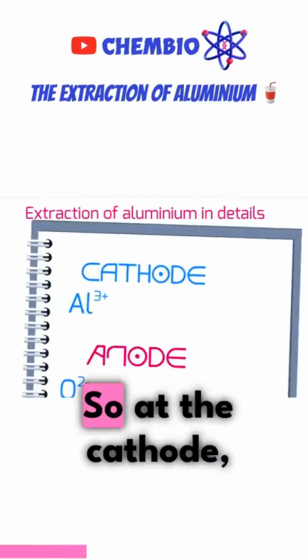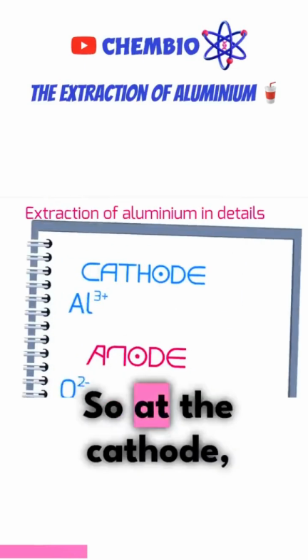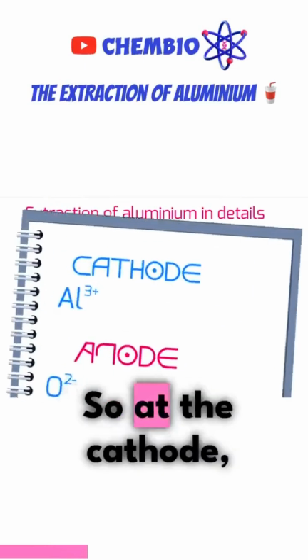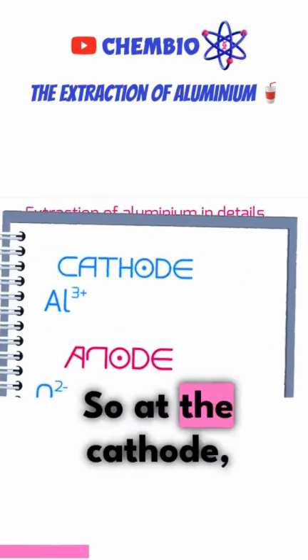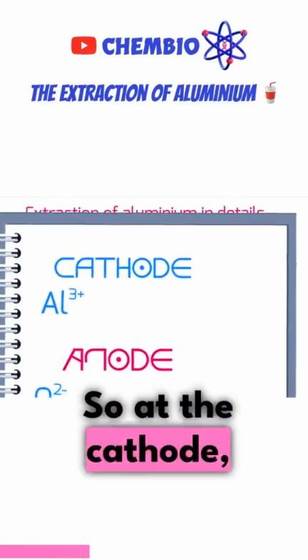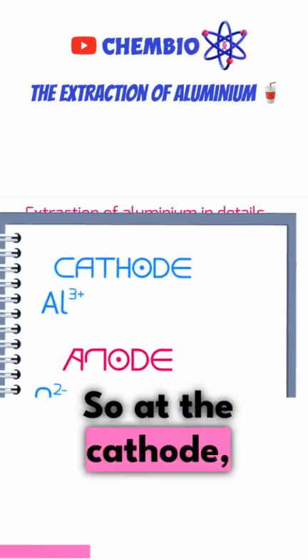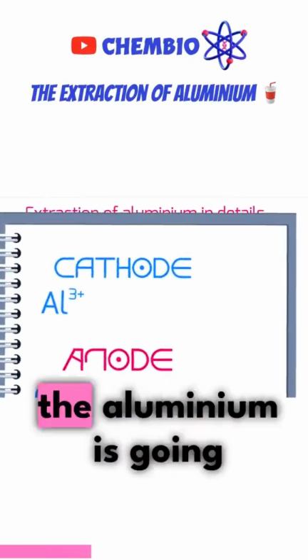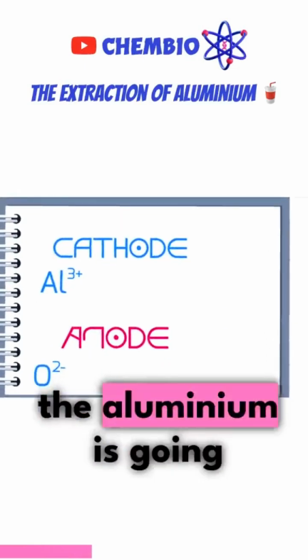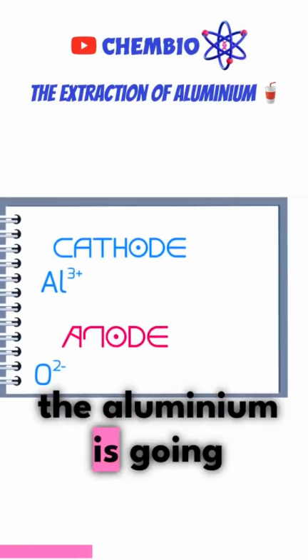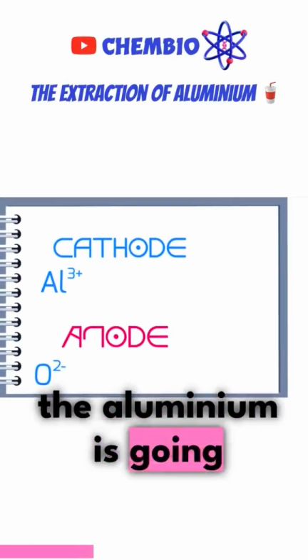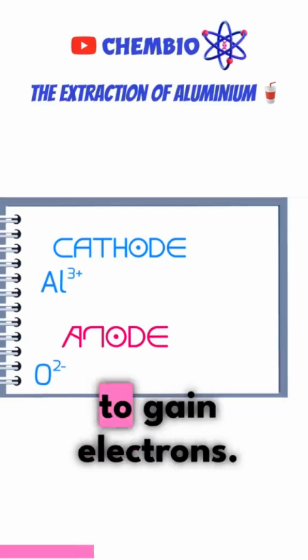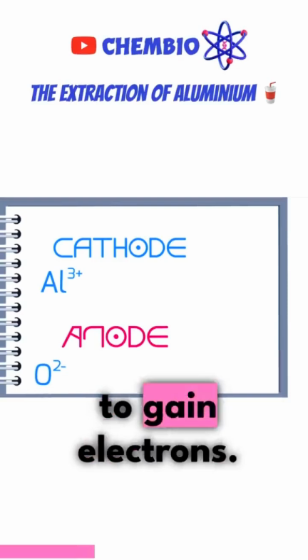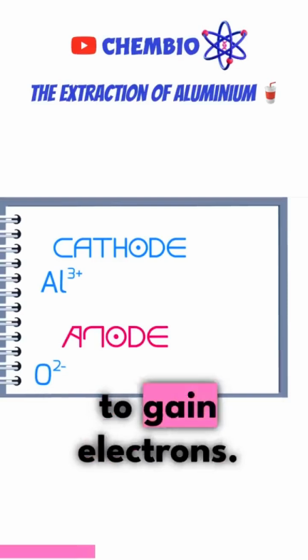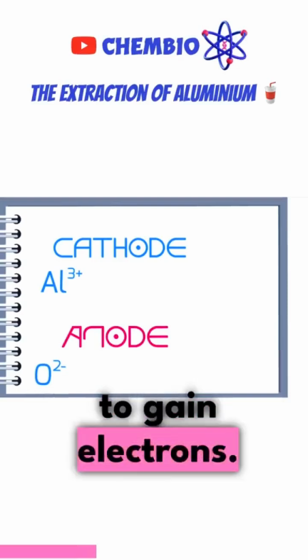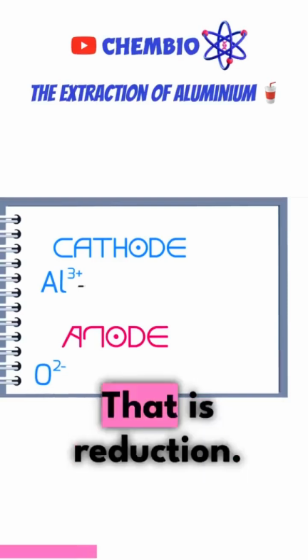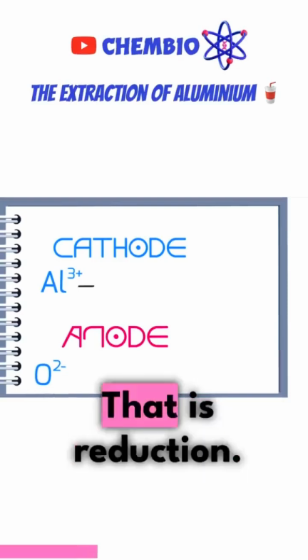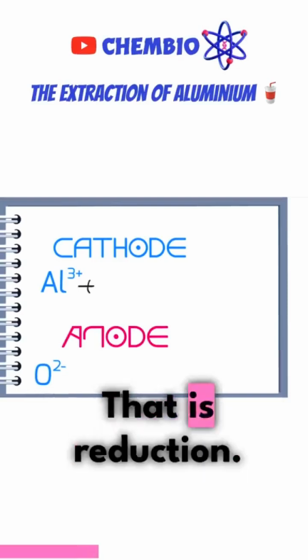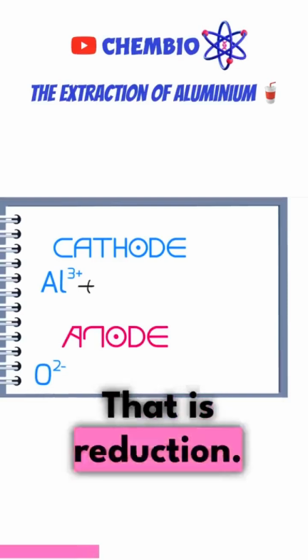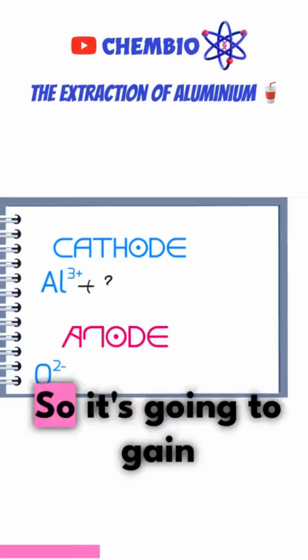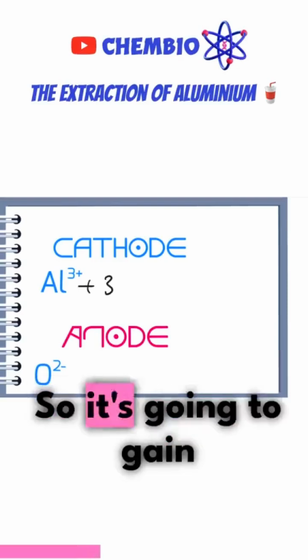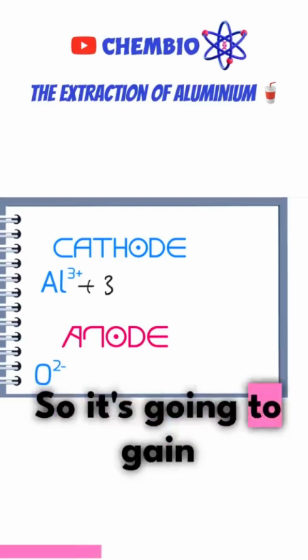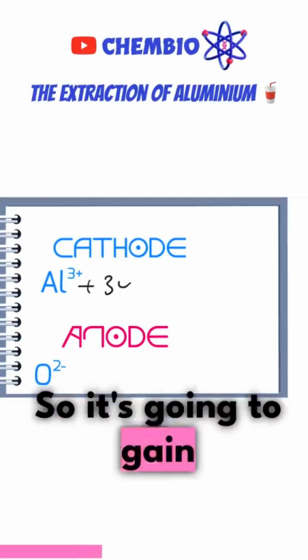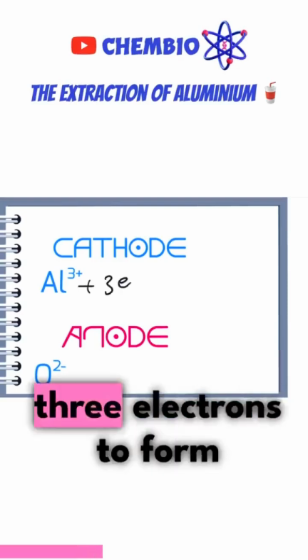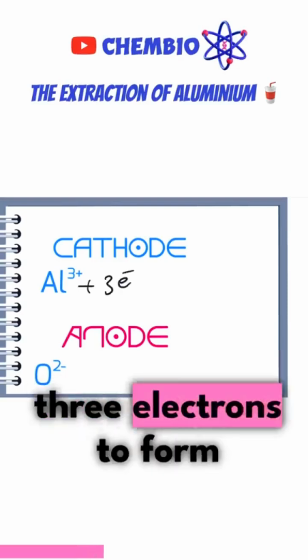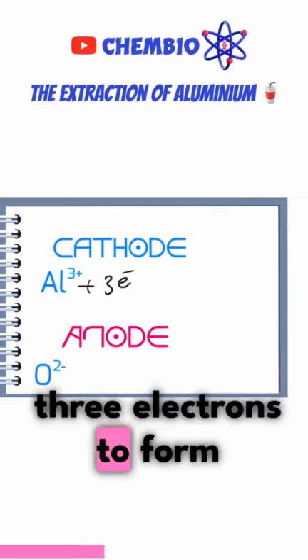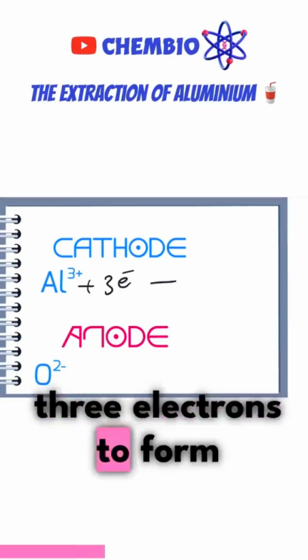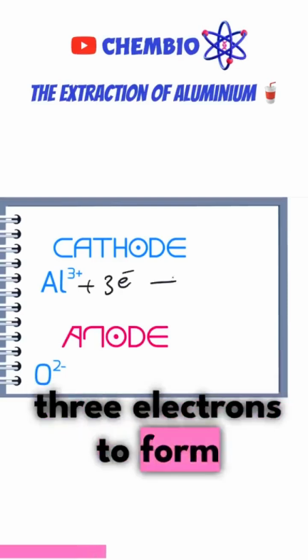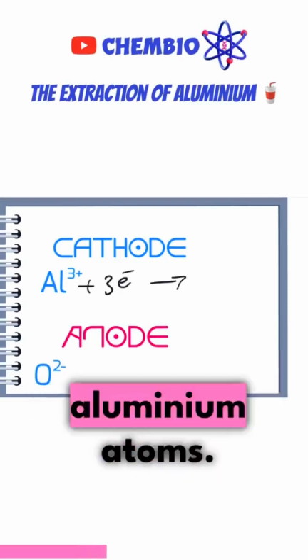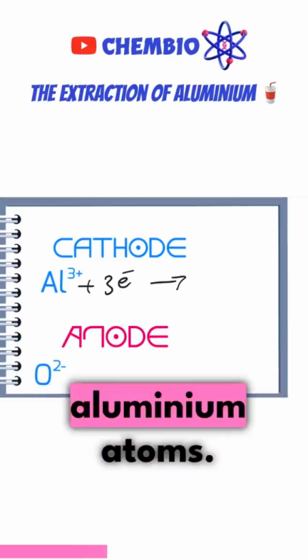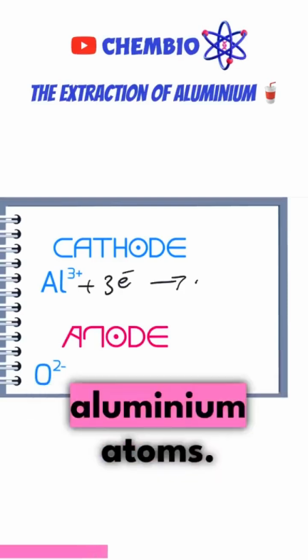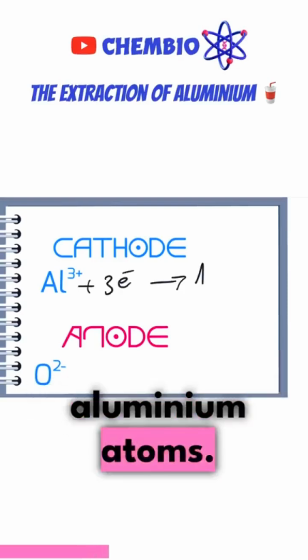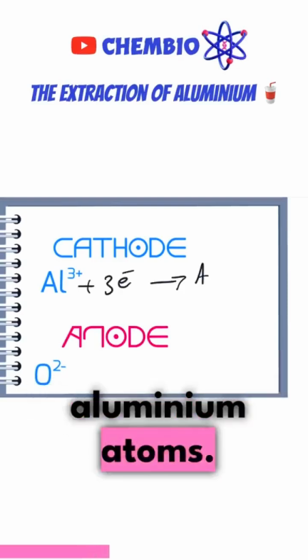At the cathode, the aluminium ions are going to gain electrons — that is reduction. They gain three electrons to form aluminium atoms.